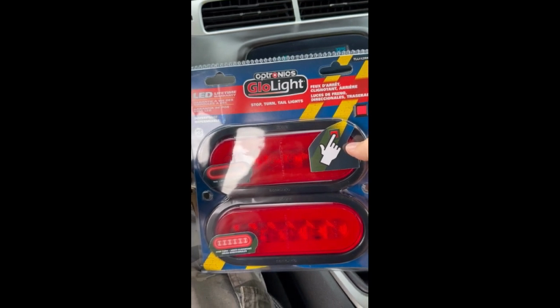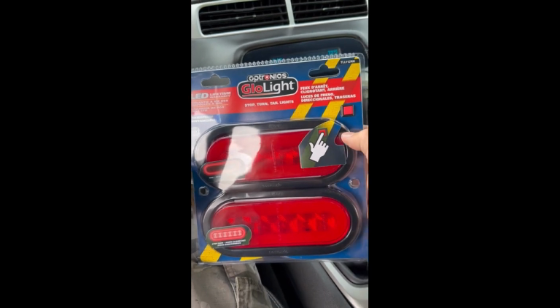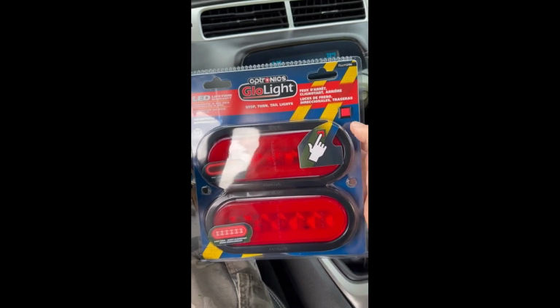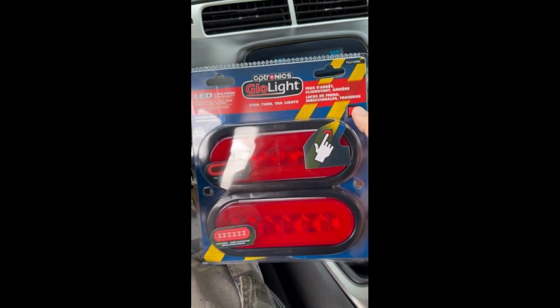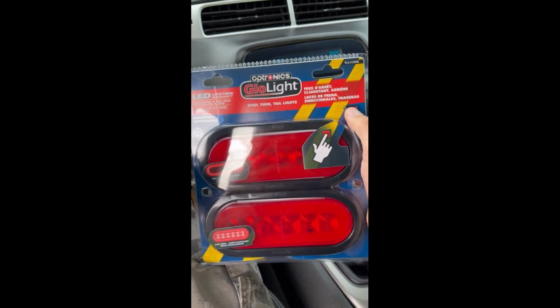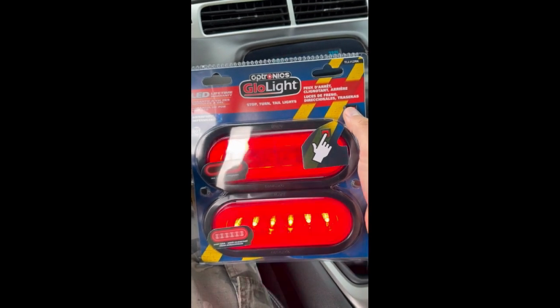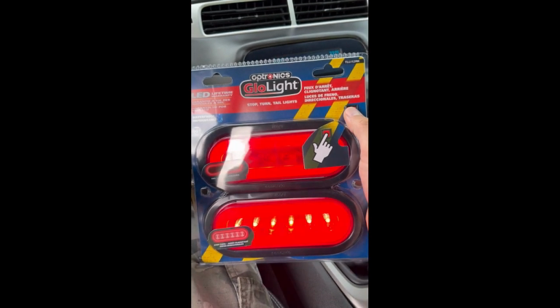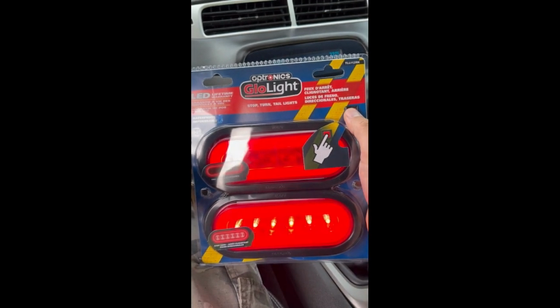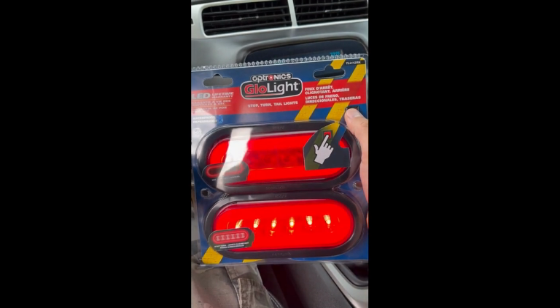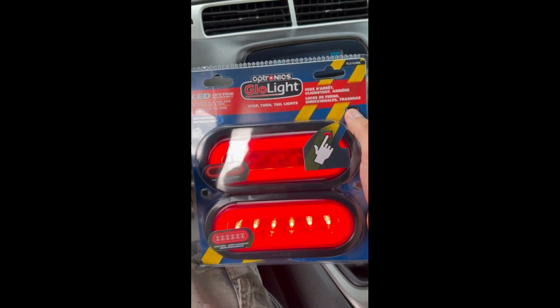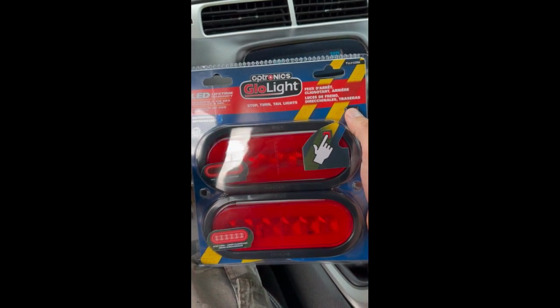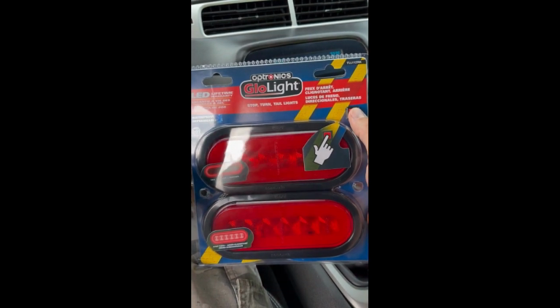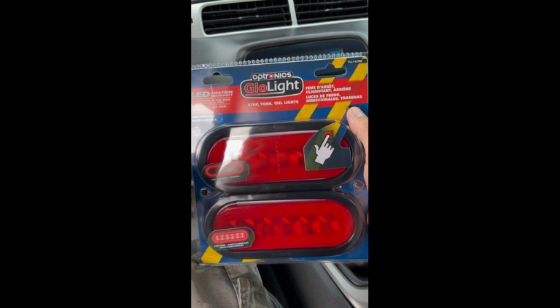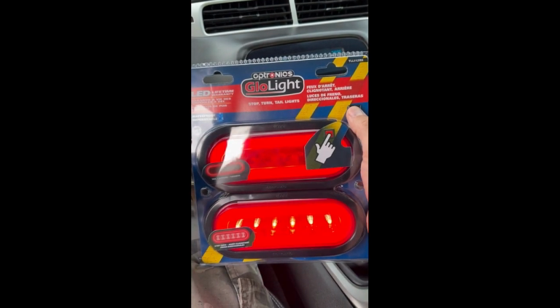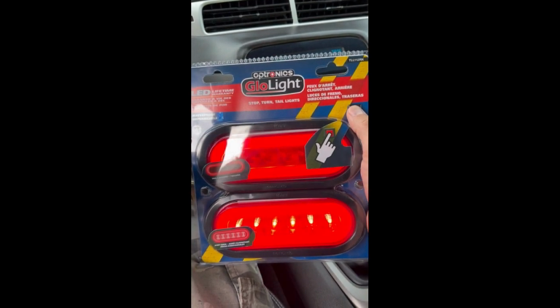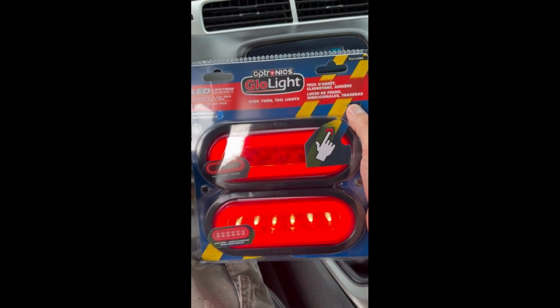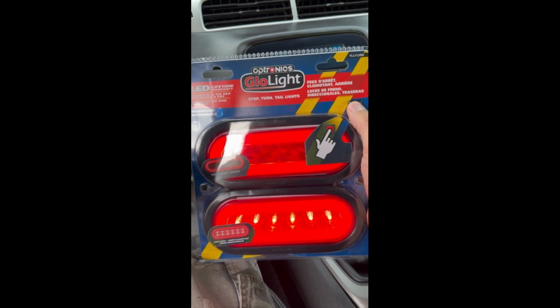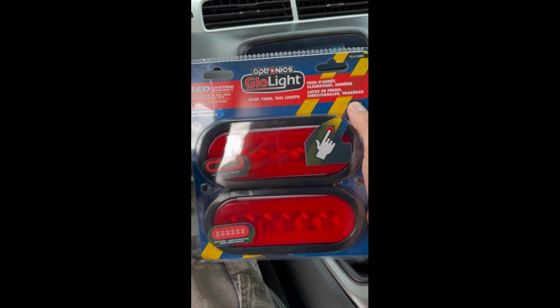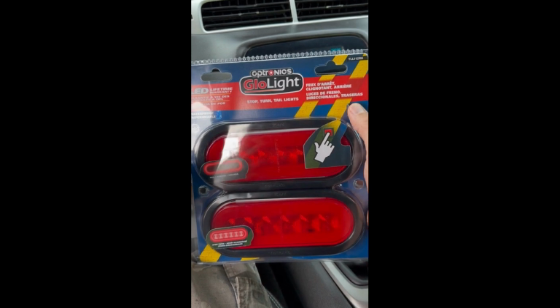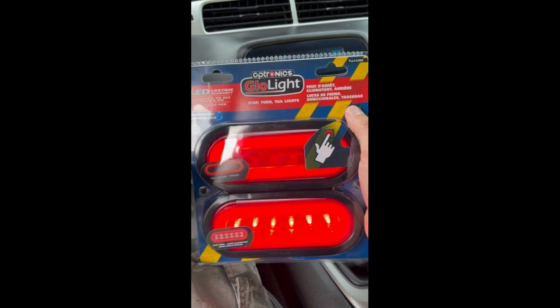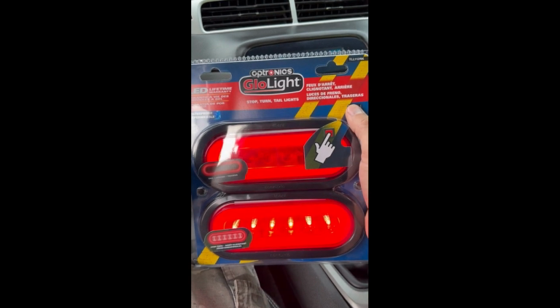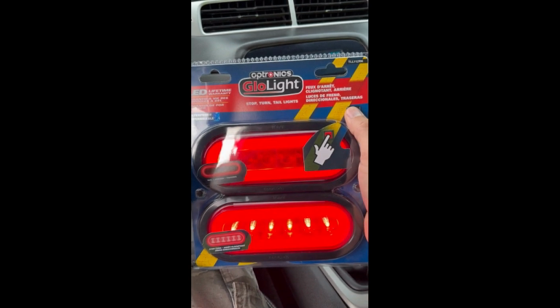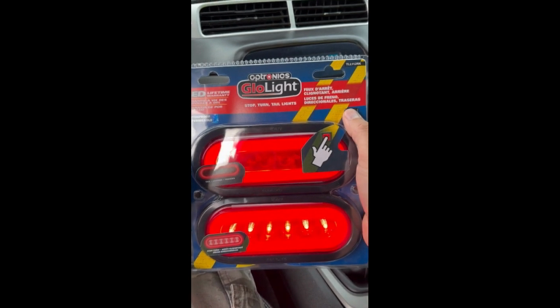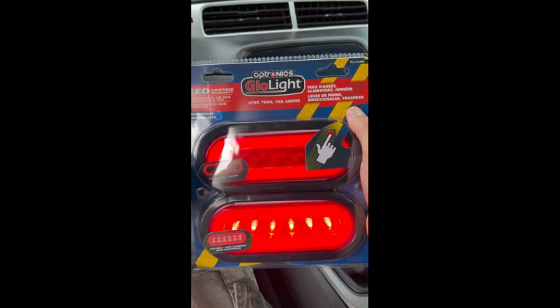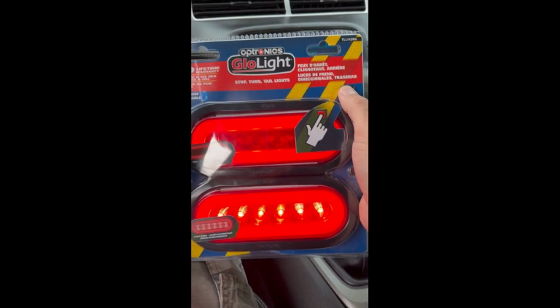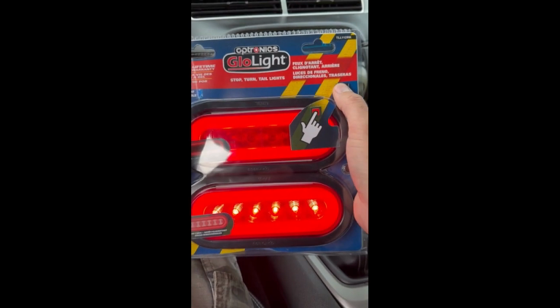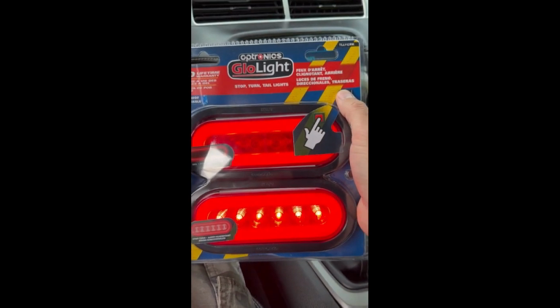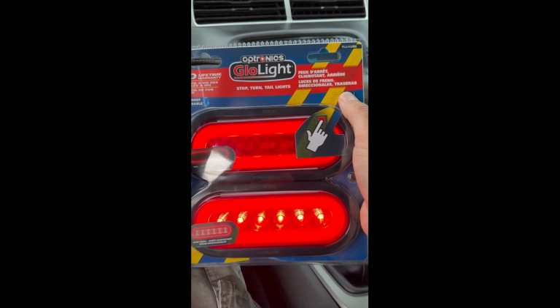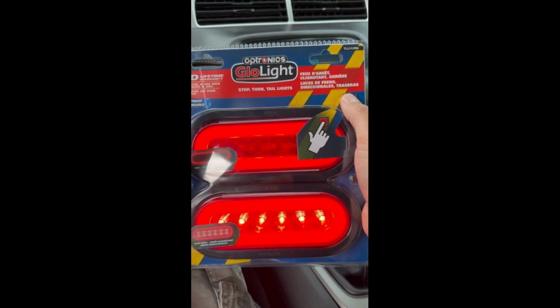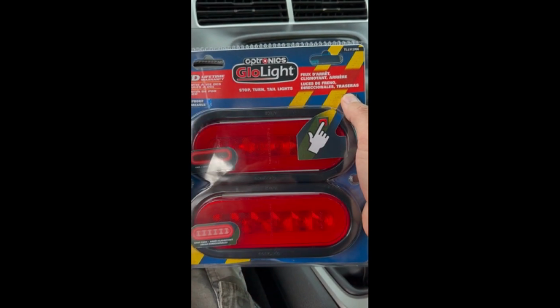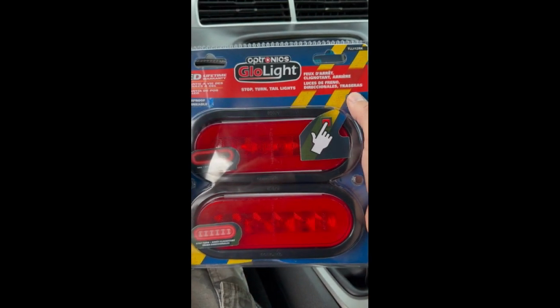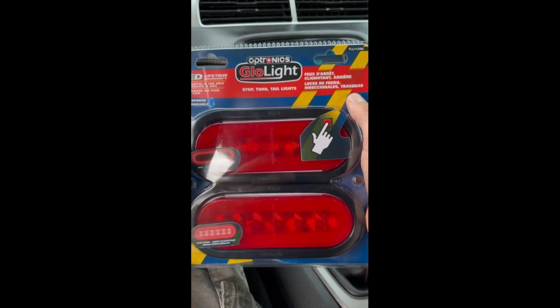Check these out. So the top one is the brake light and then the bottom is the brake light on.